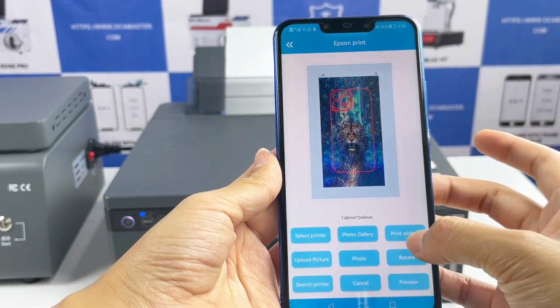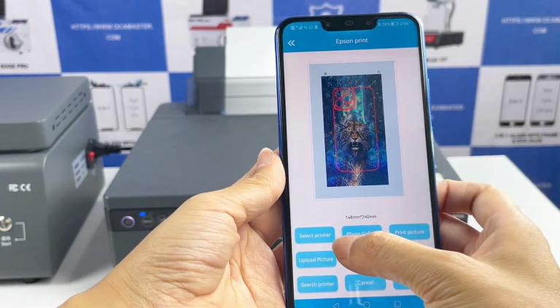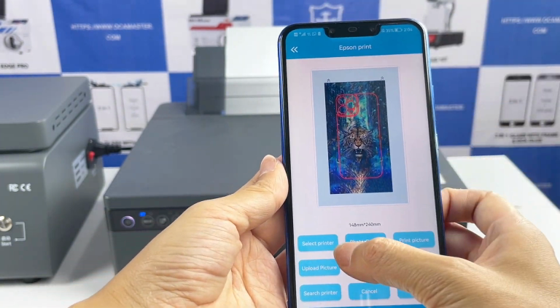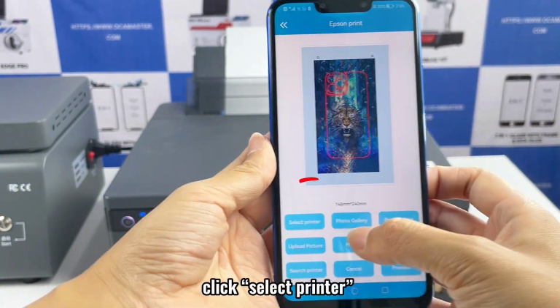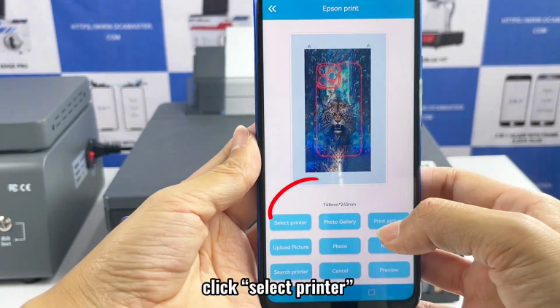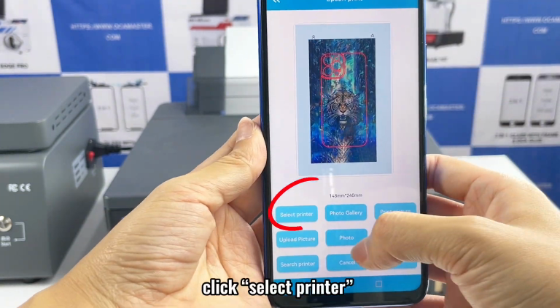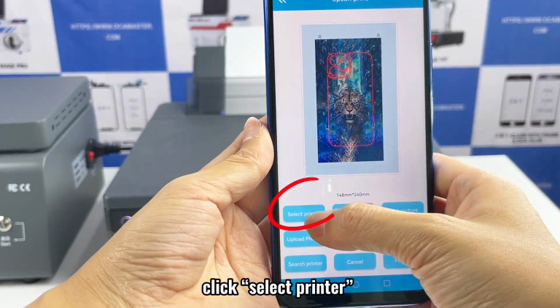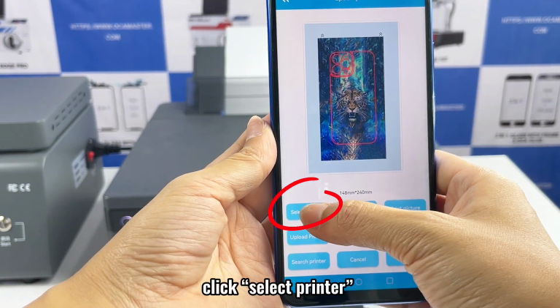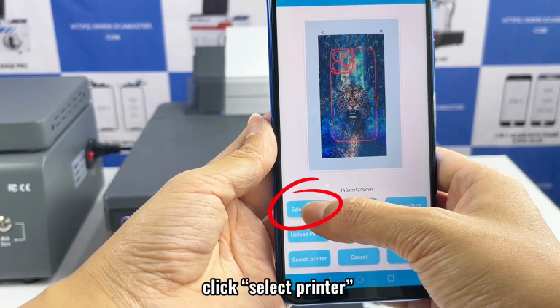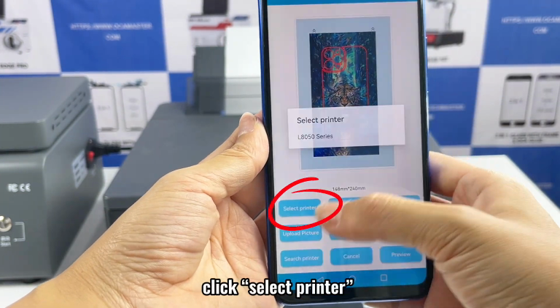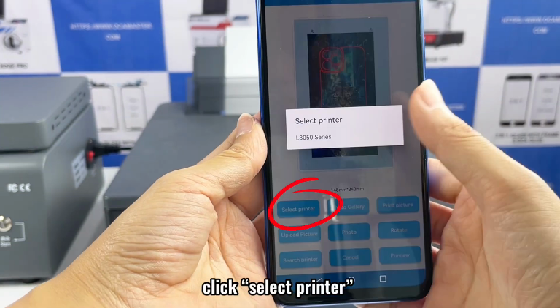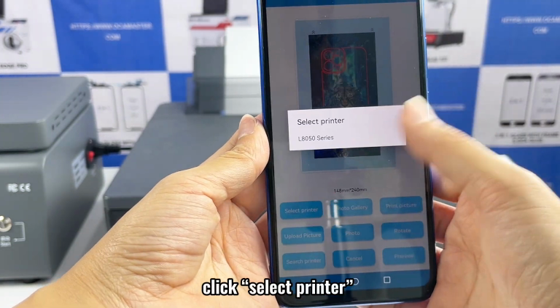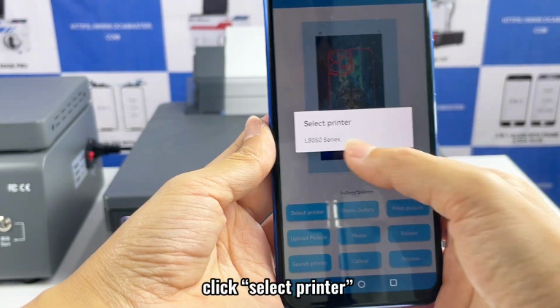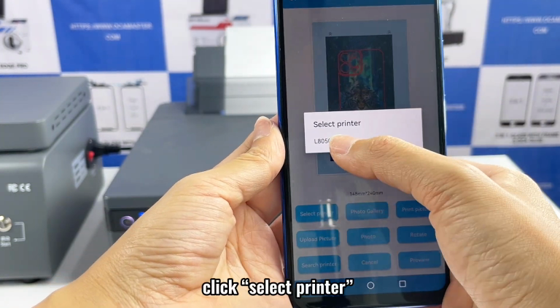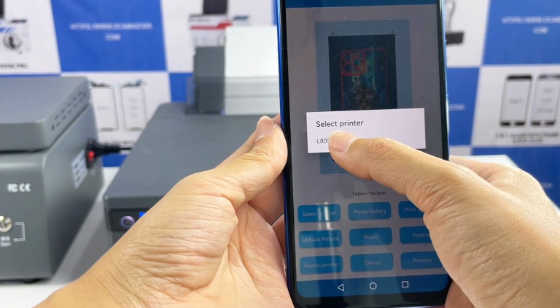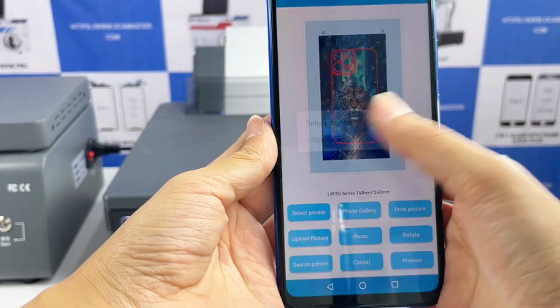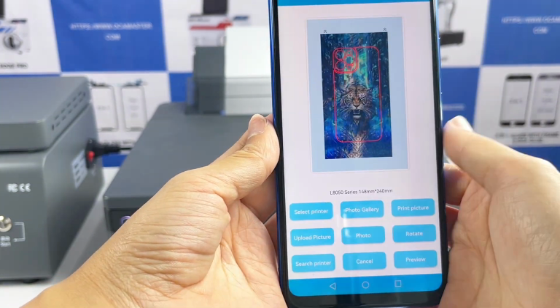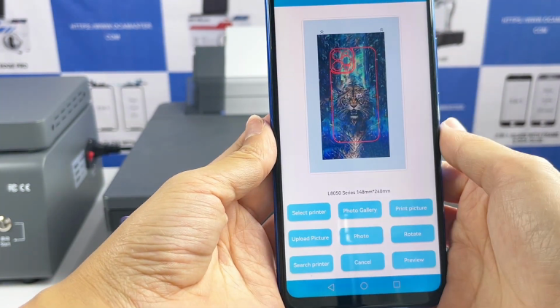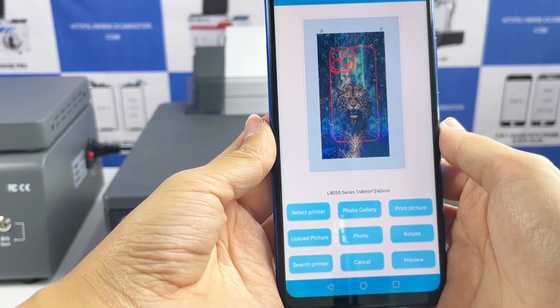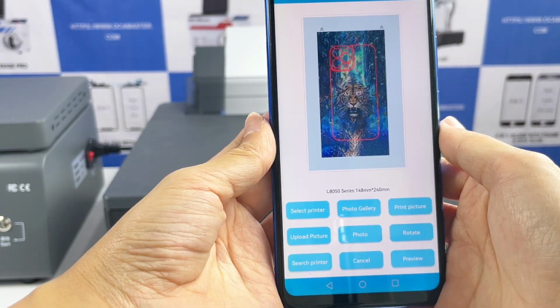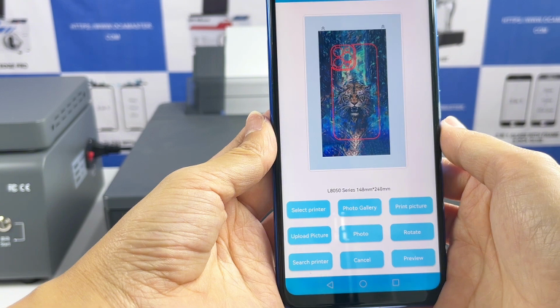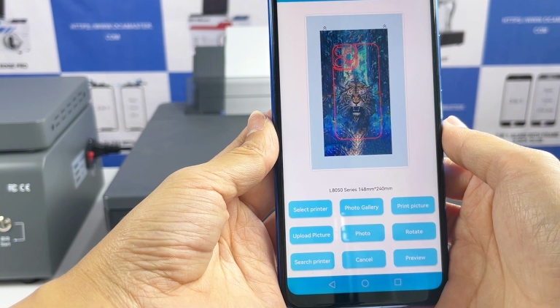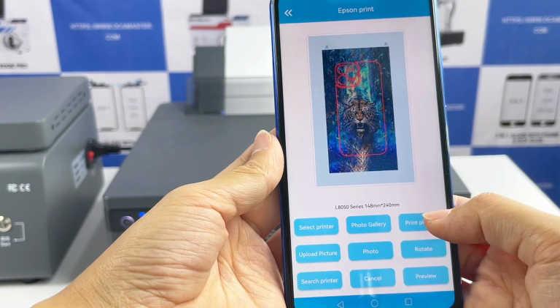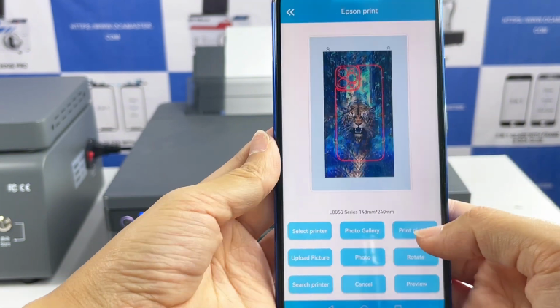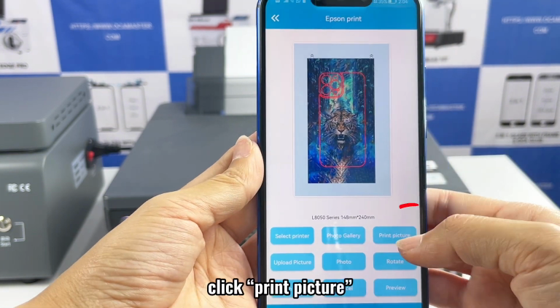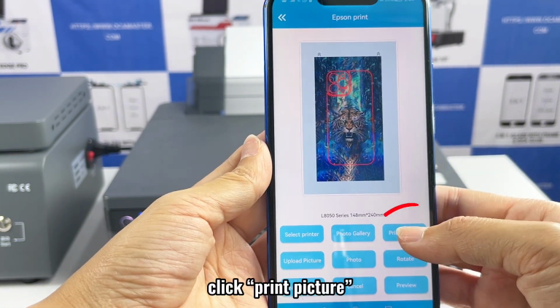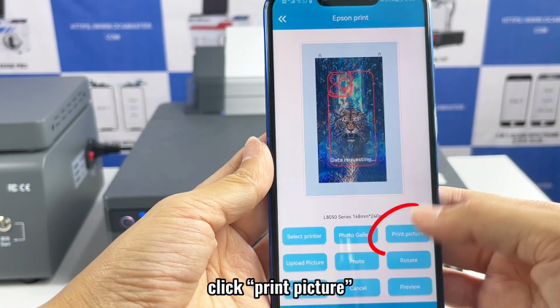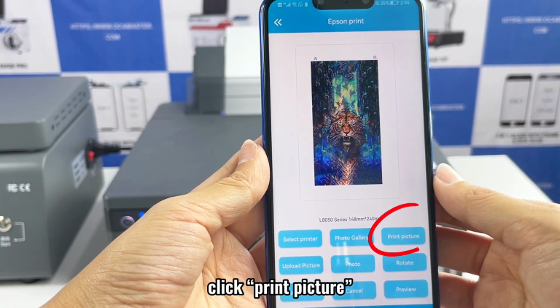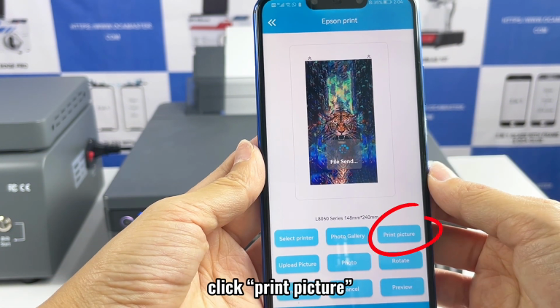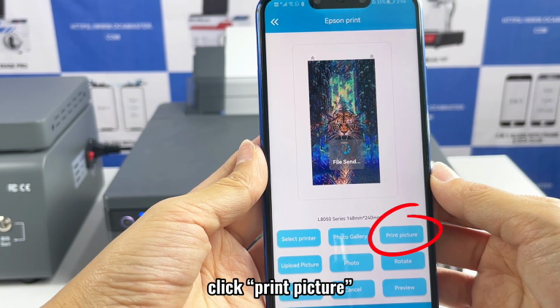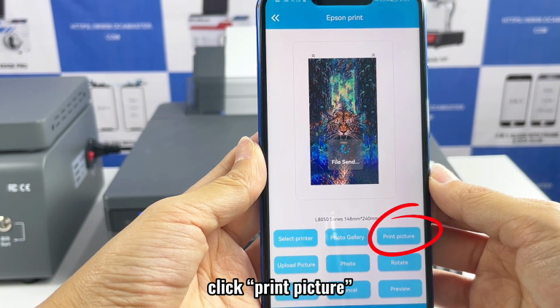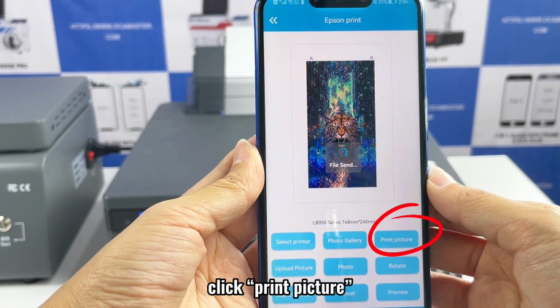Click Select Printer. Click Print Picture.